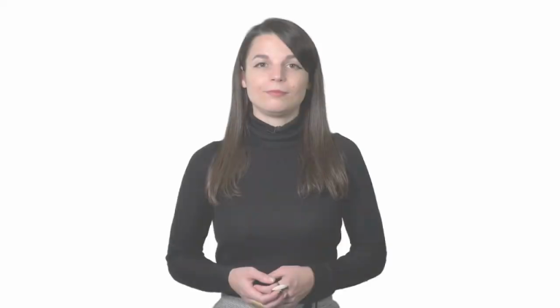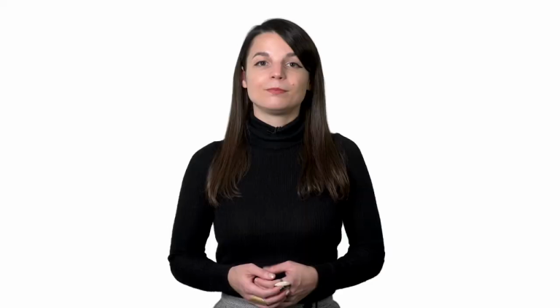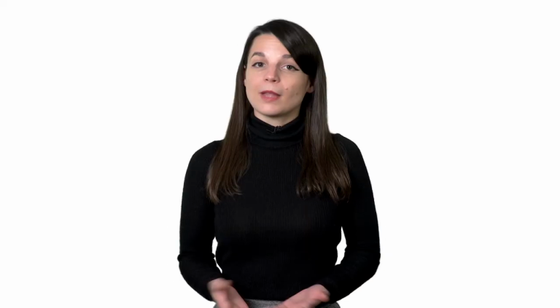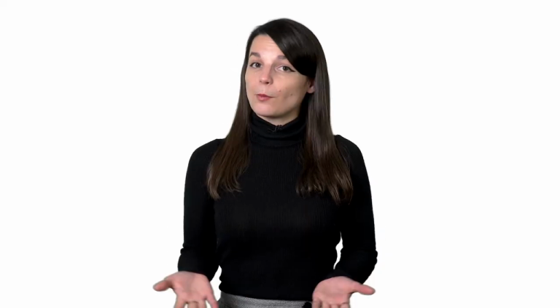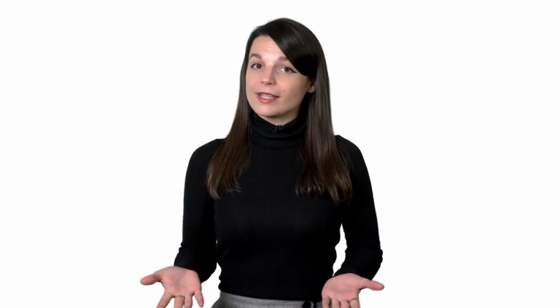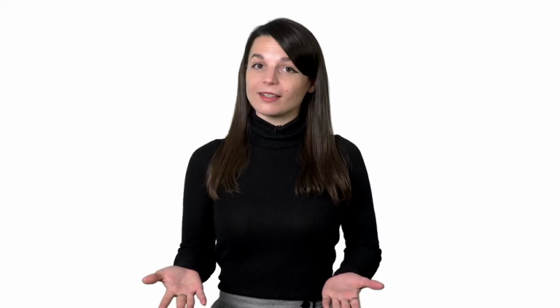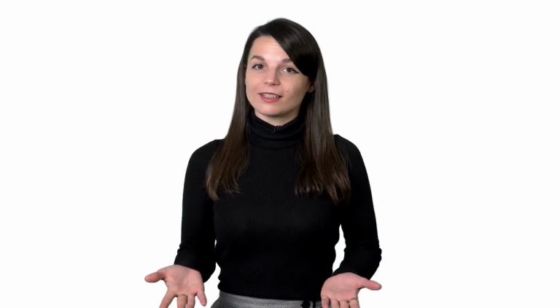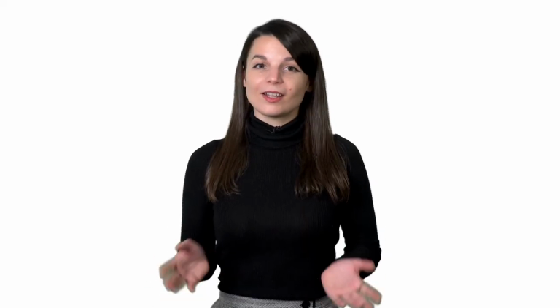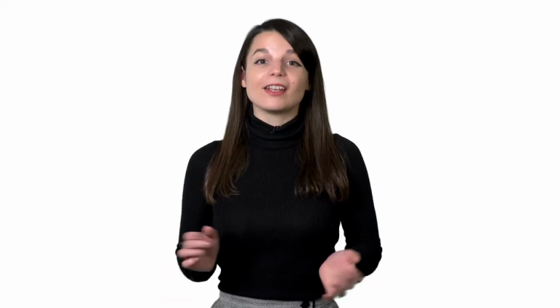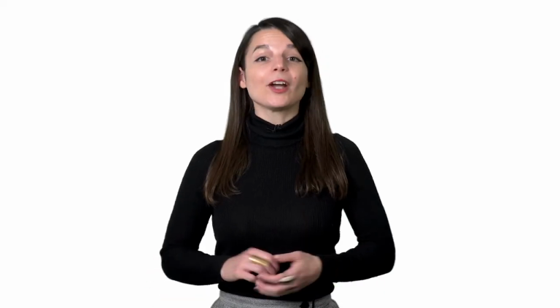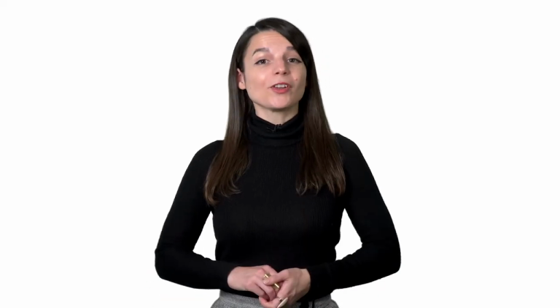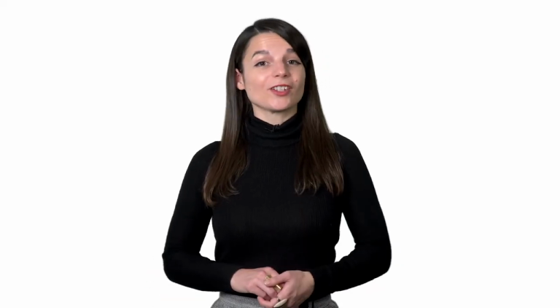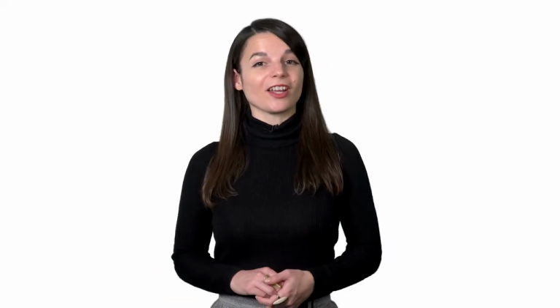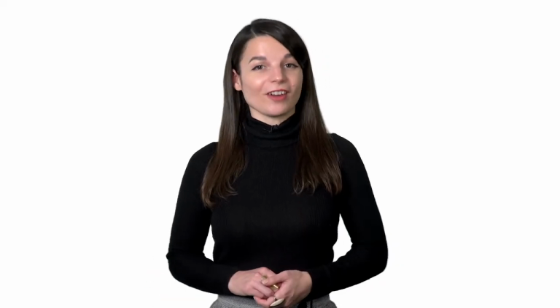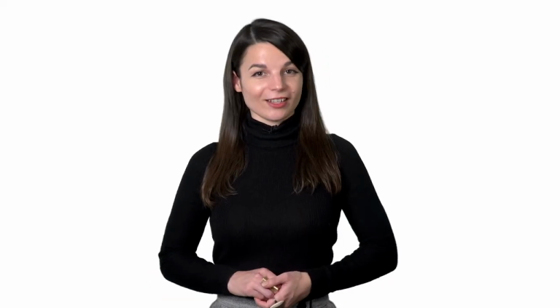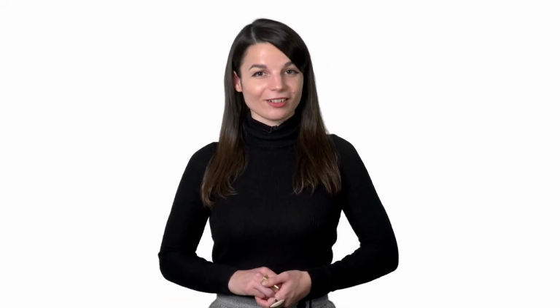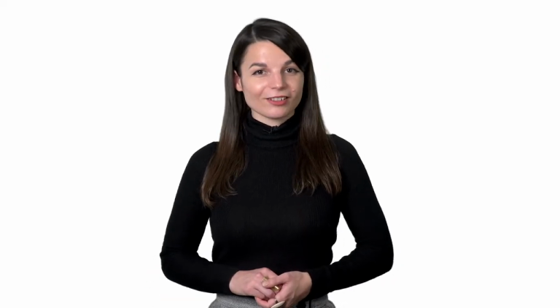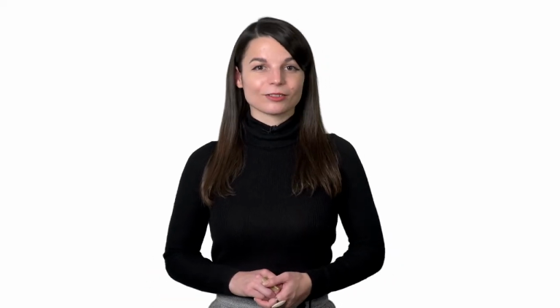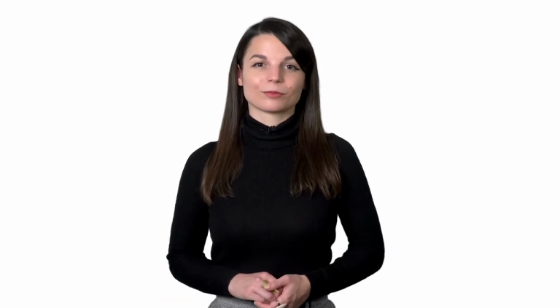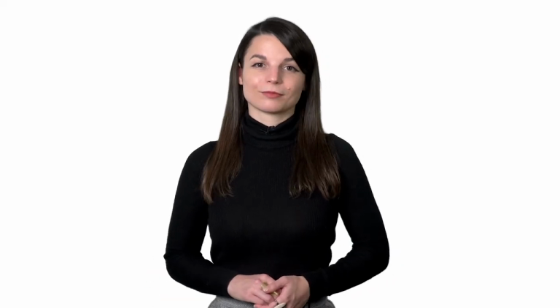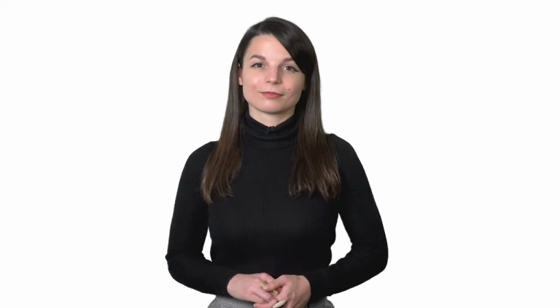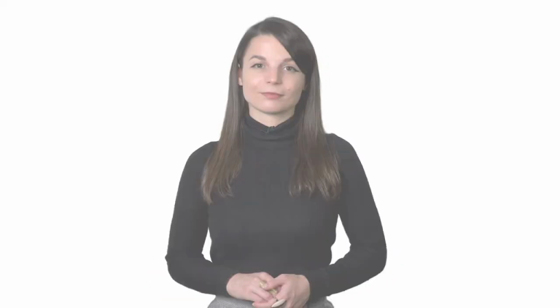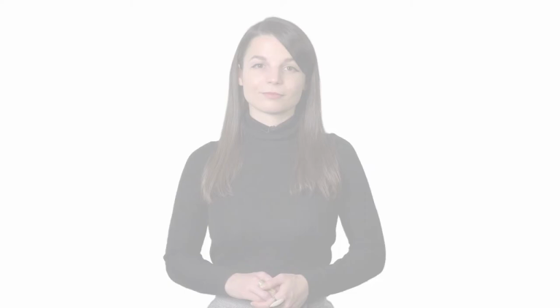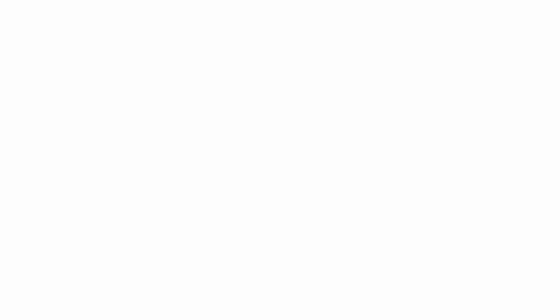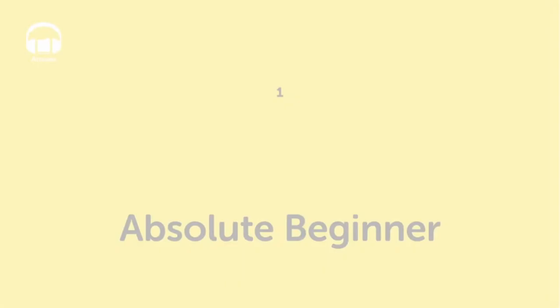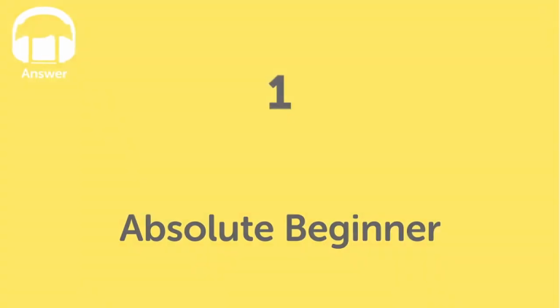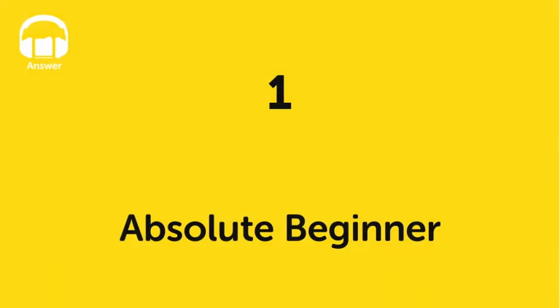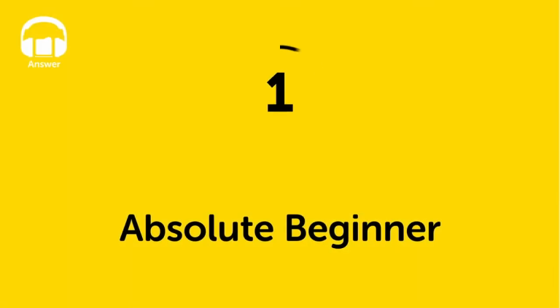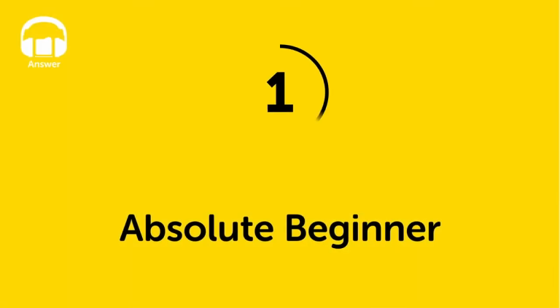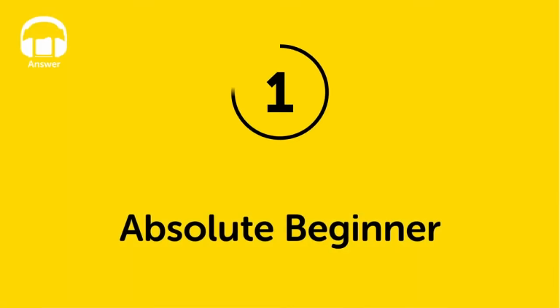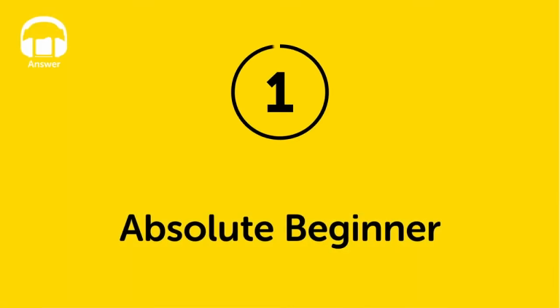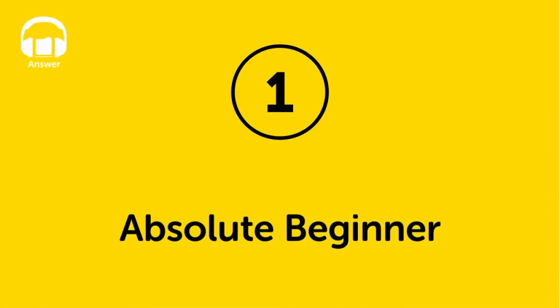How was it? Now you can check your answers. Level one — Absolute Beginner. Answer.